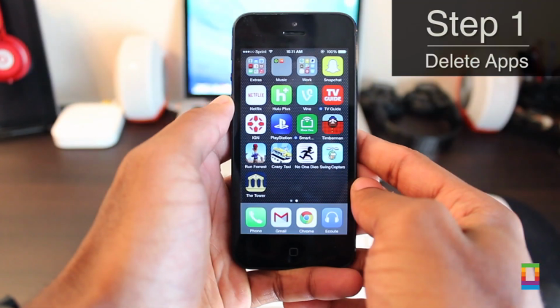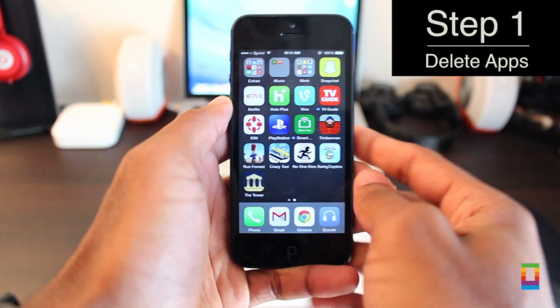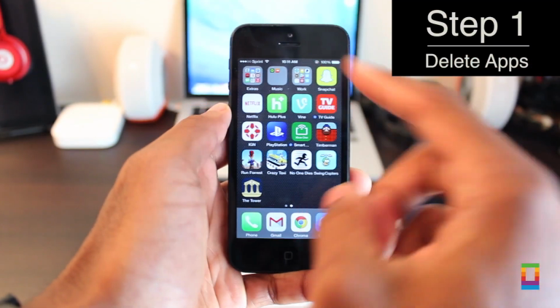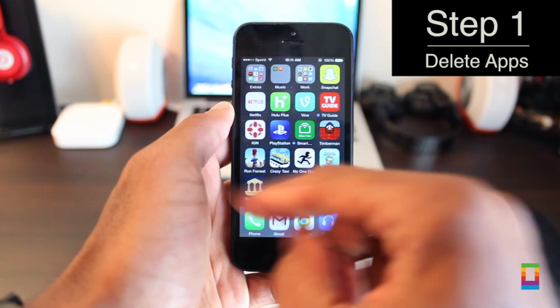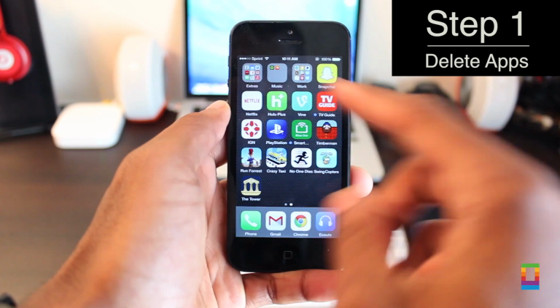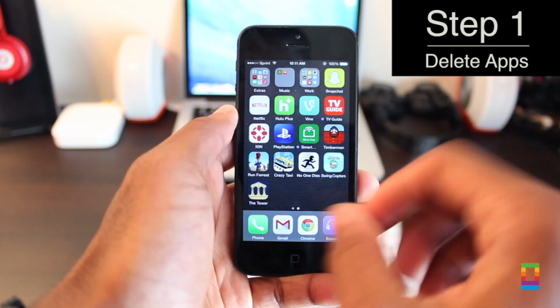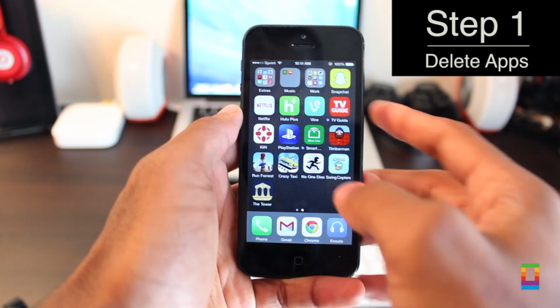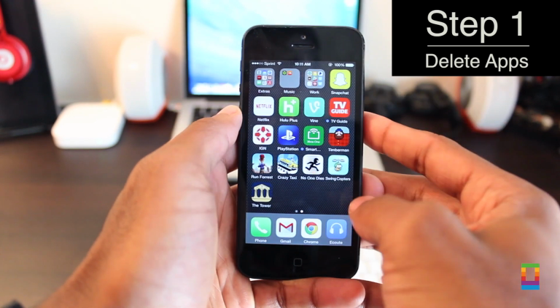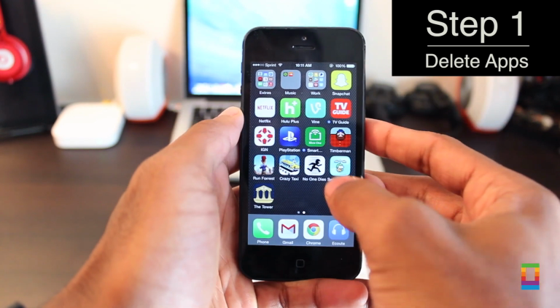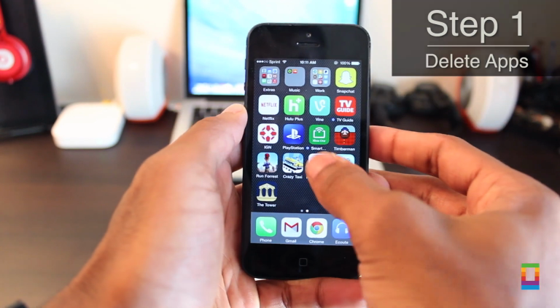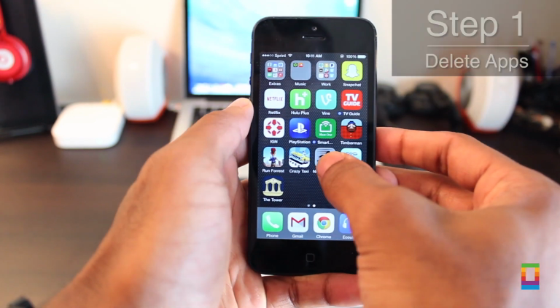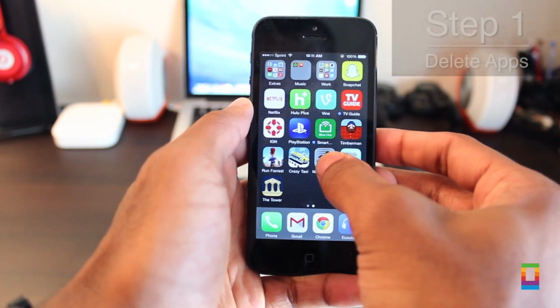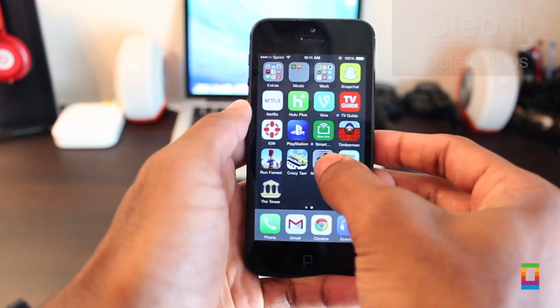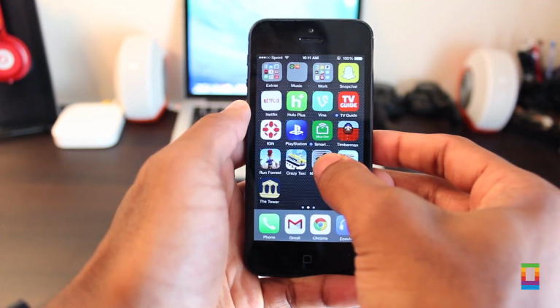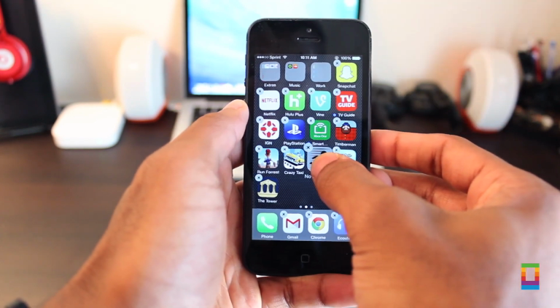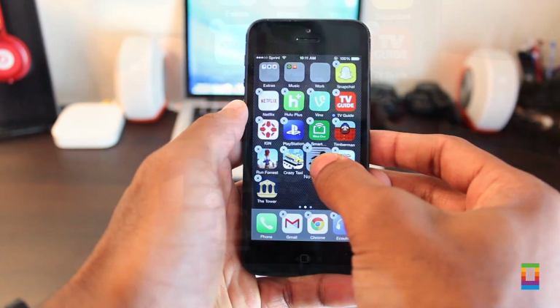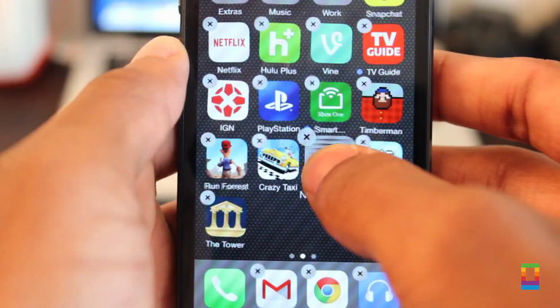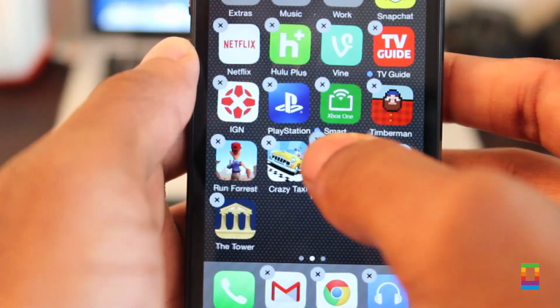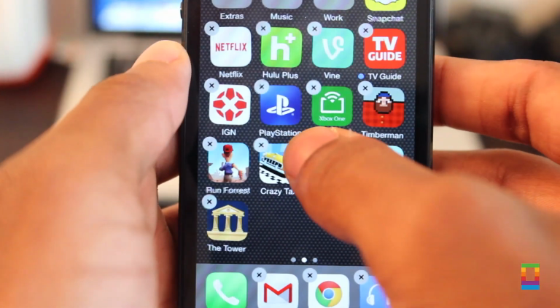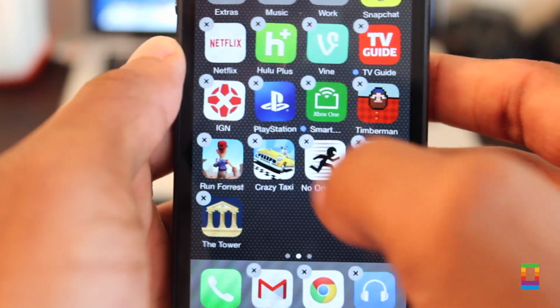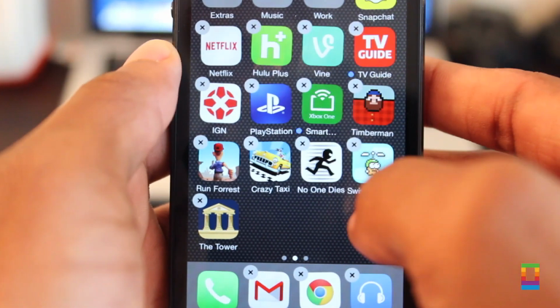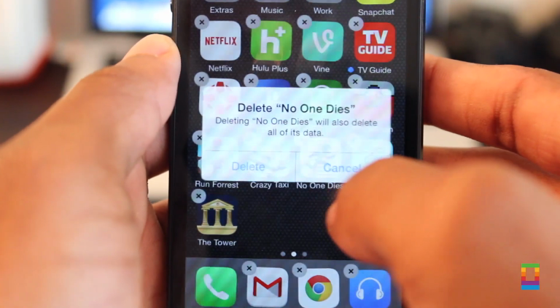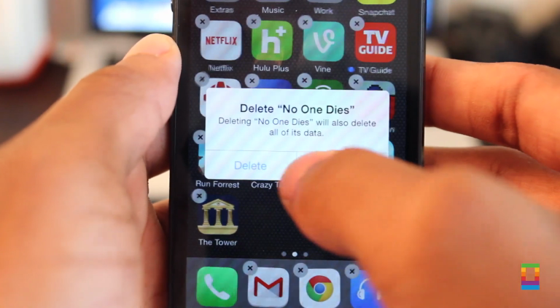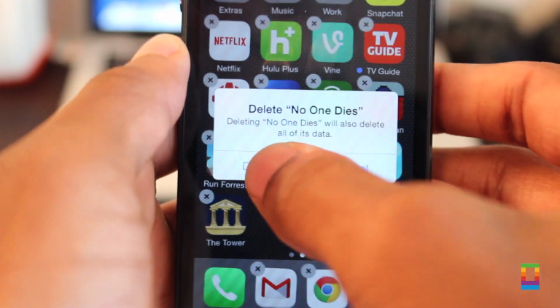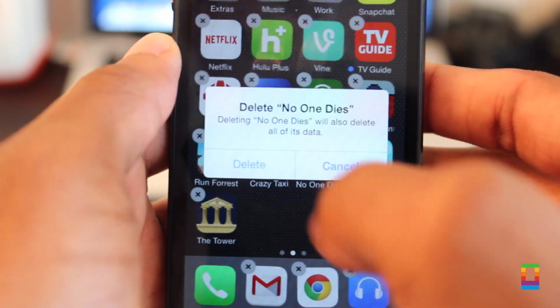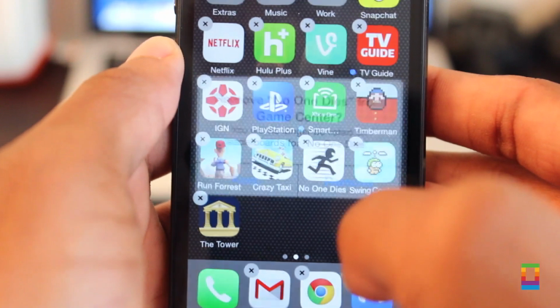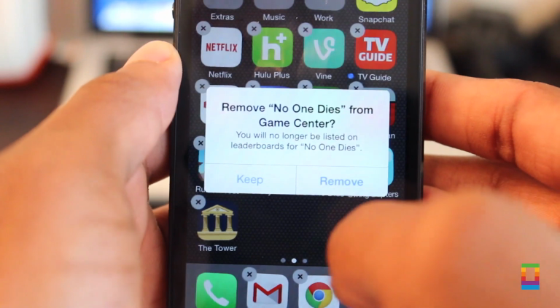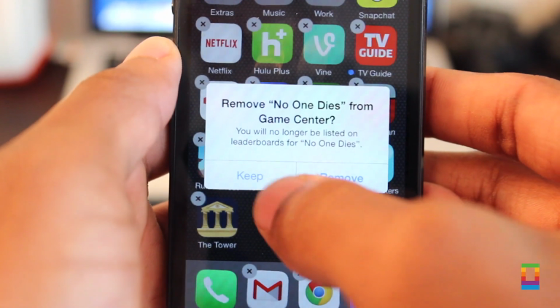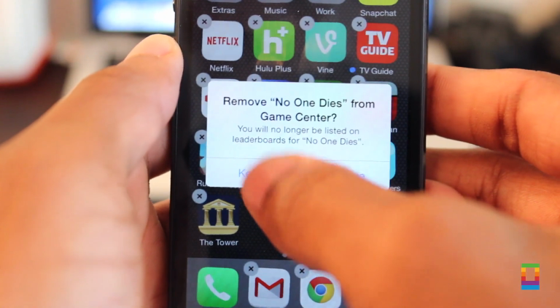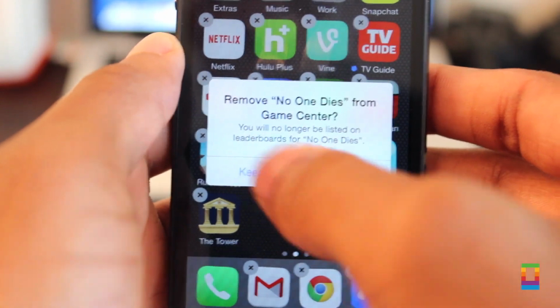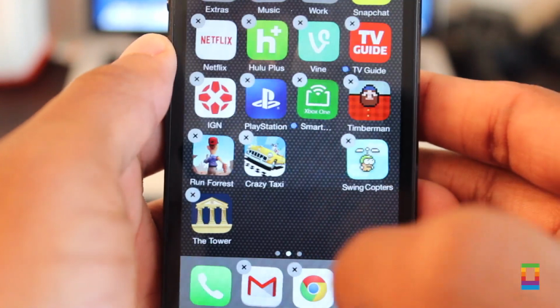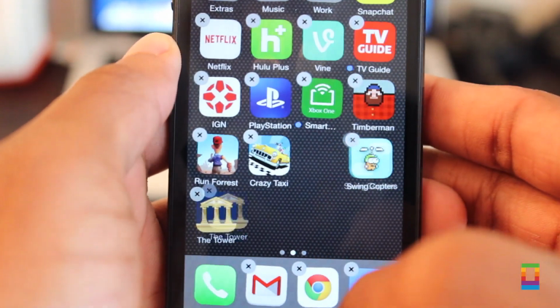First things first, delete unwanted apps. When making a backup of your device, there's no point in bringing over old stuff you don't even use. Delete it.